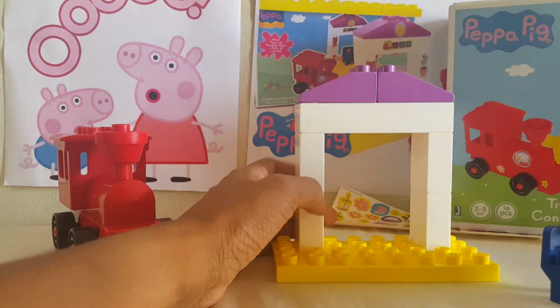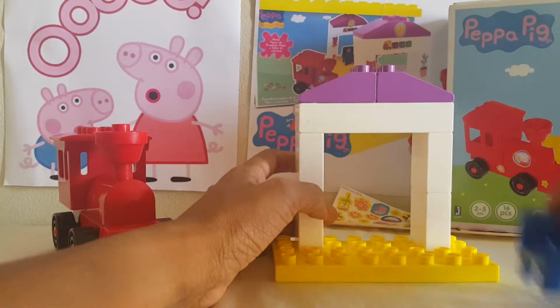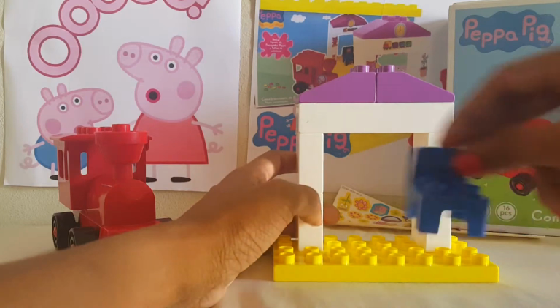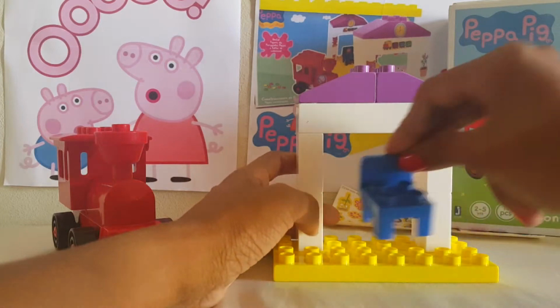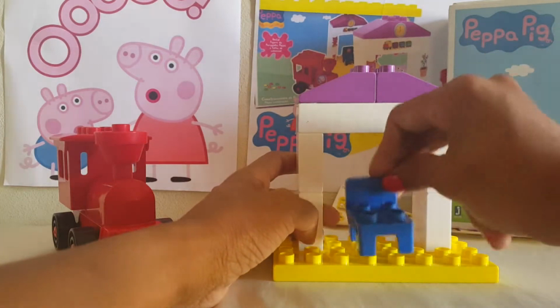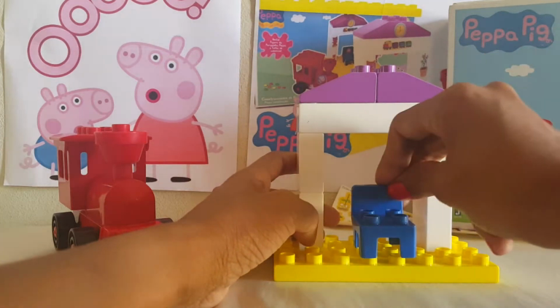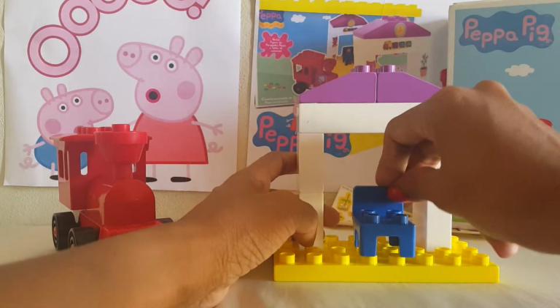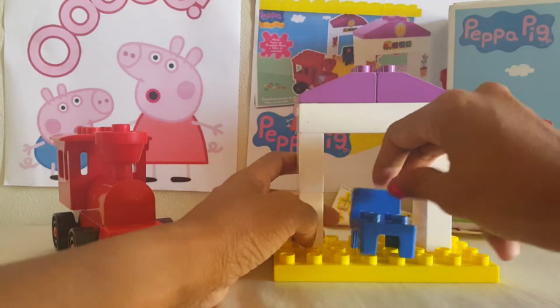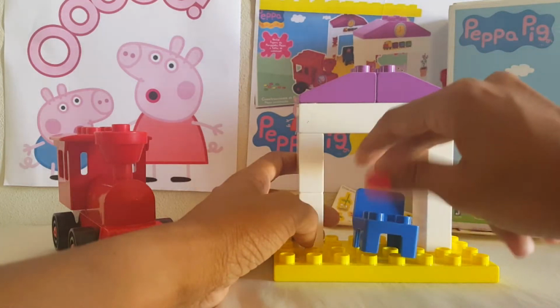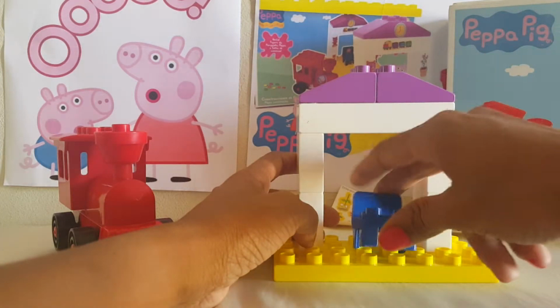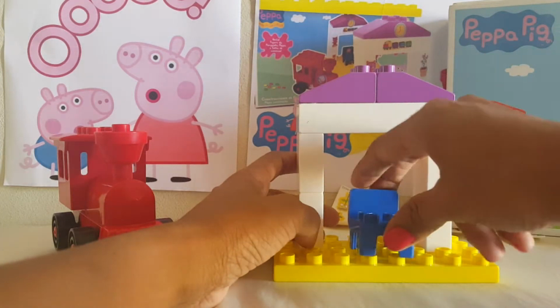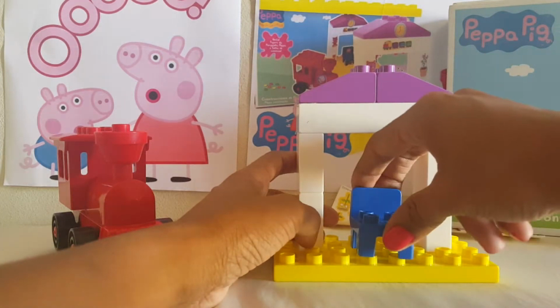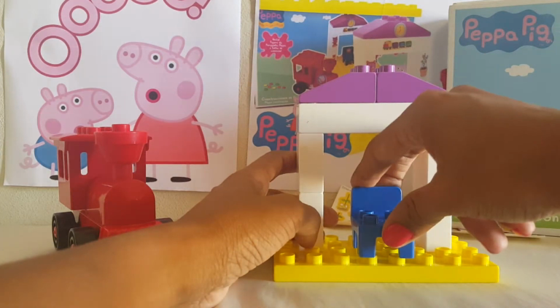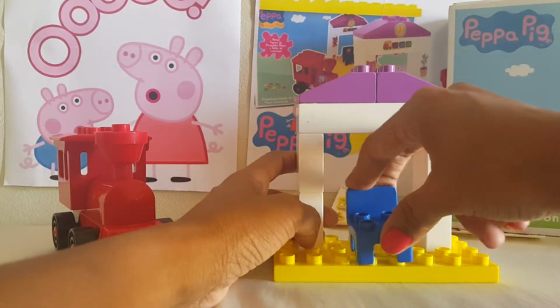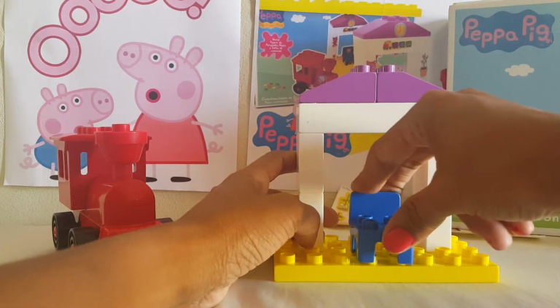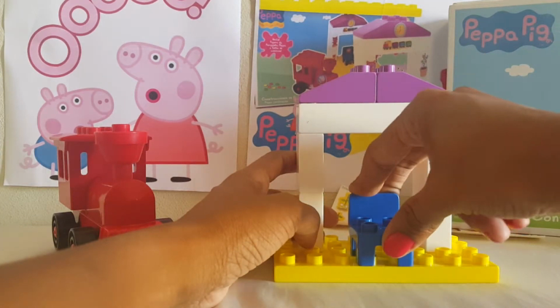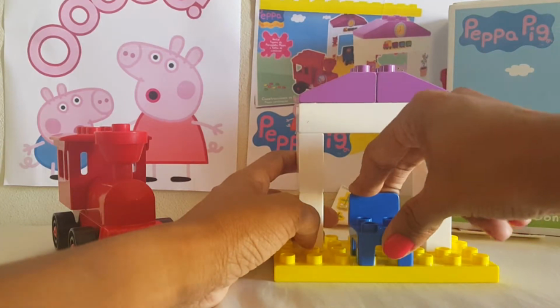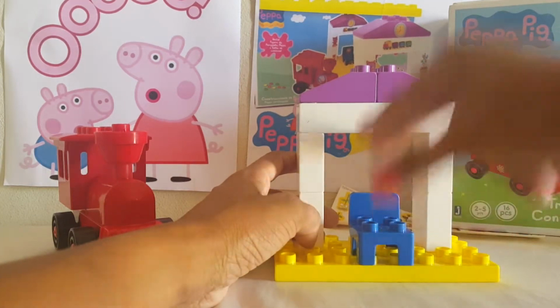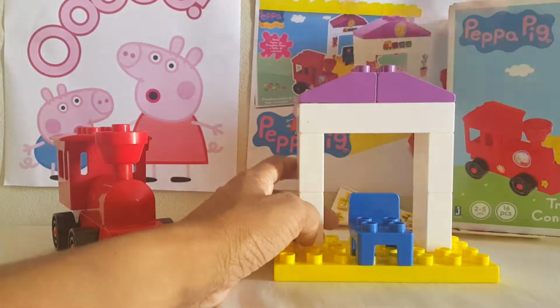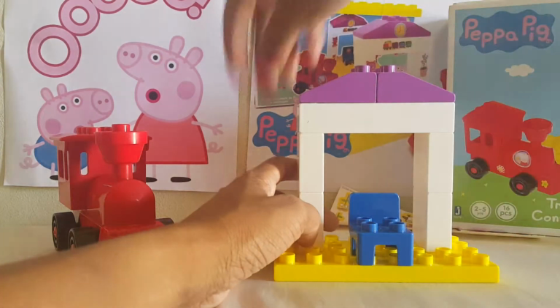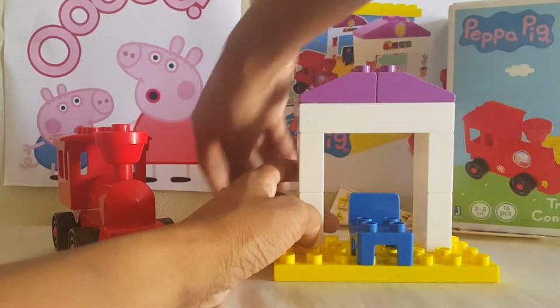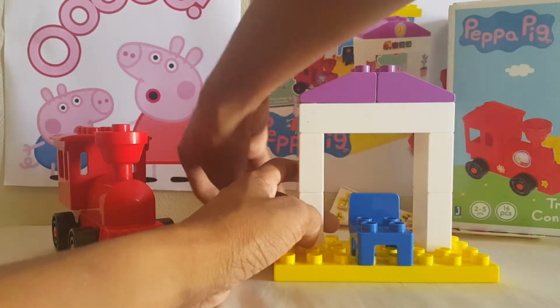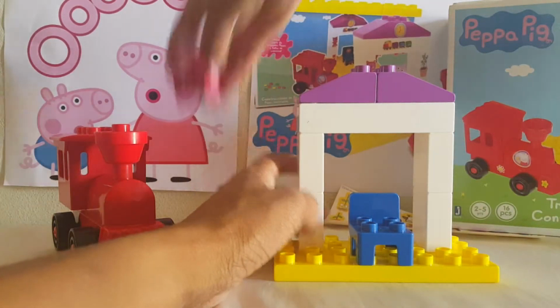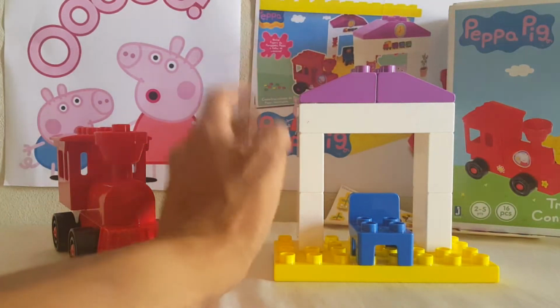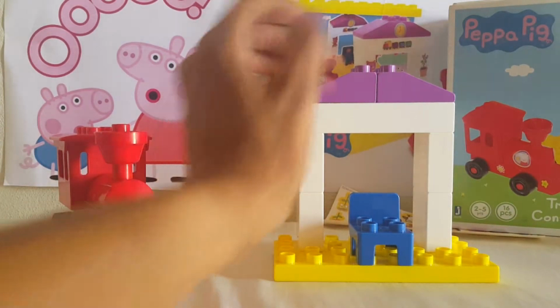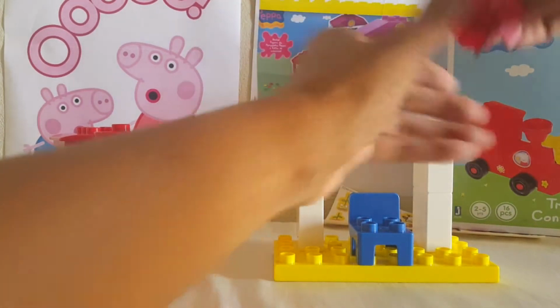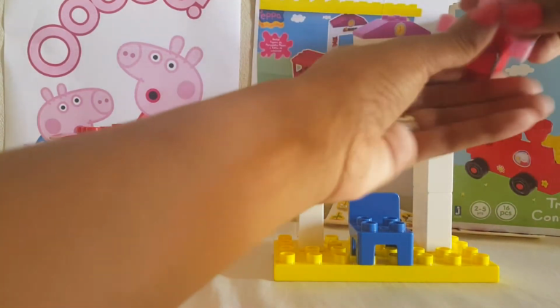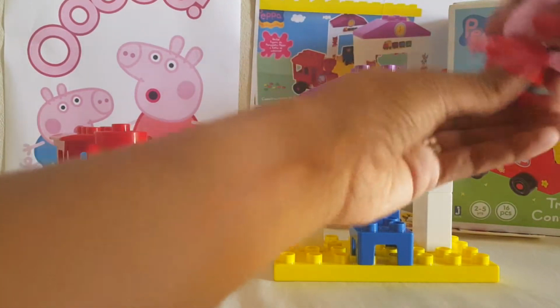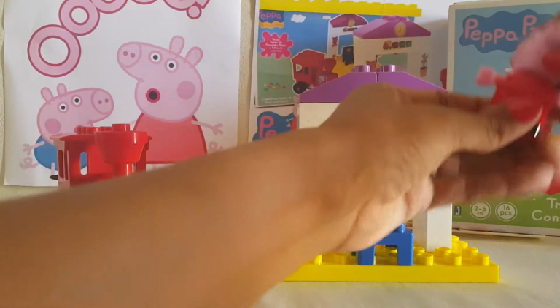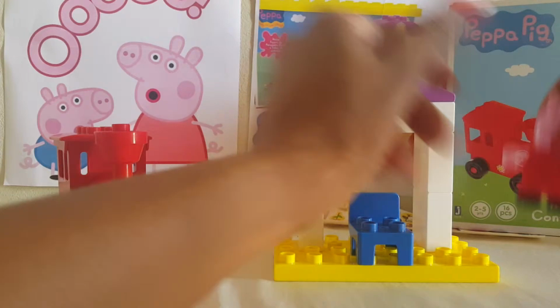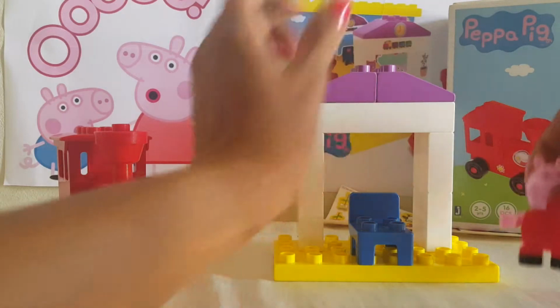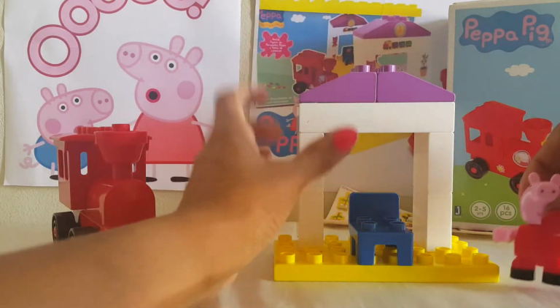This is Peppa's chair, and this is Peppa.